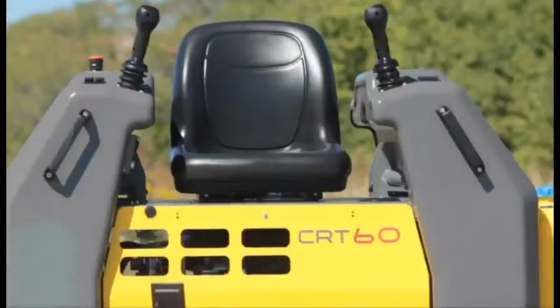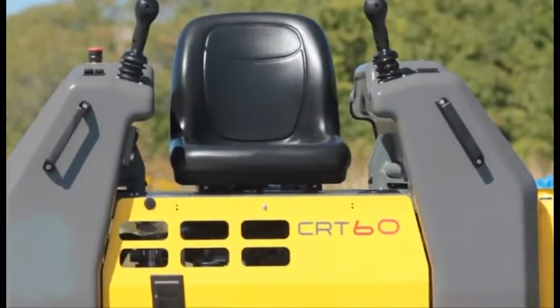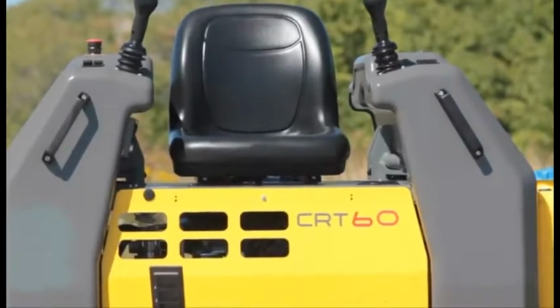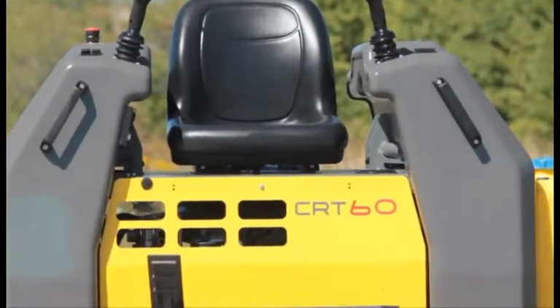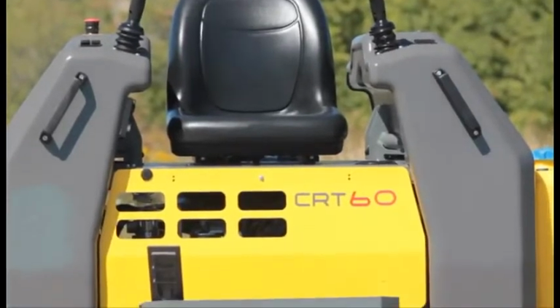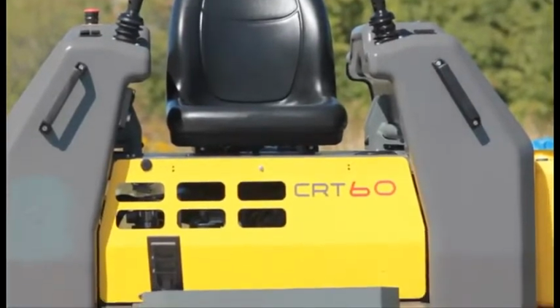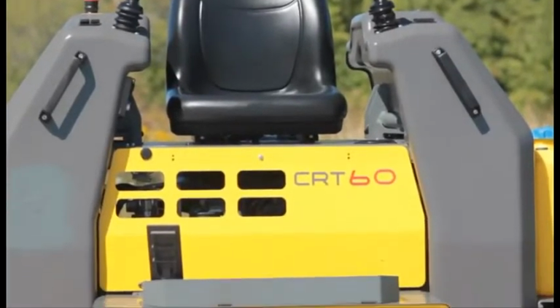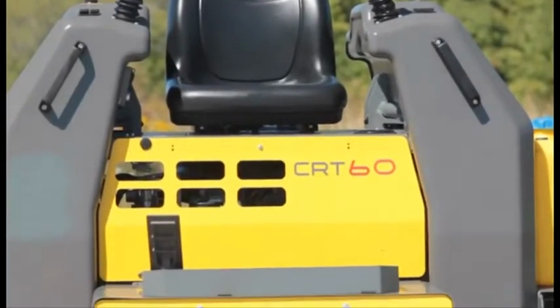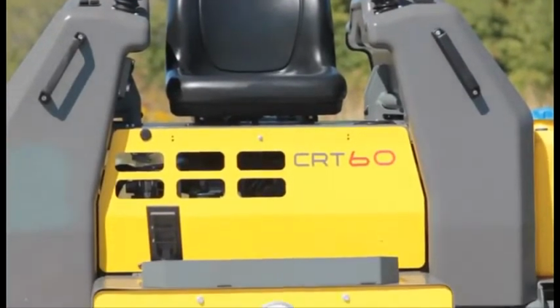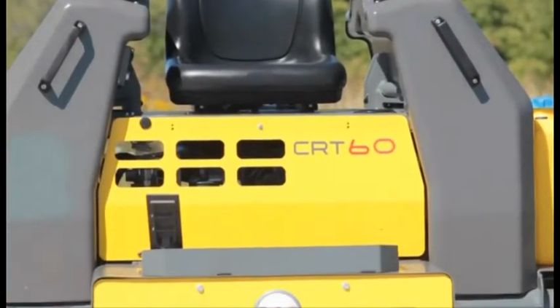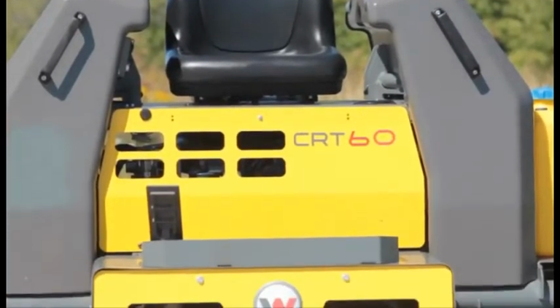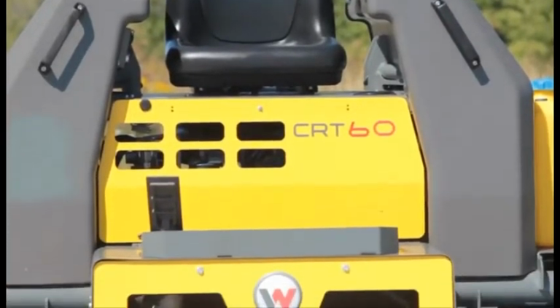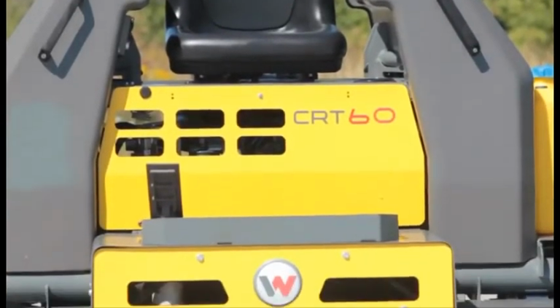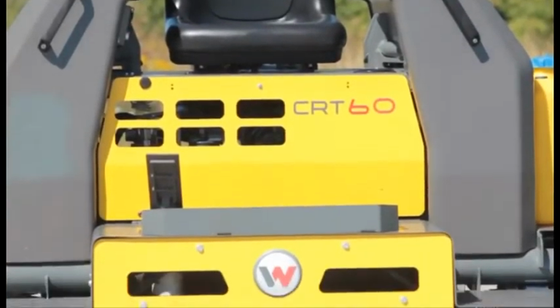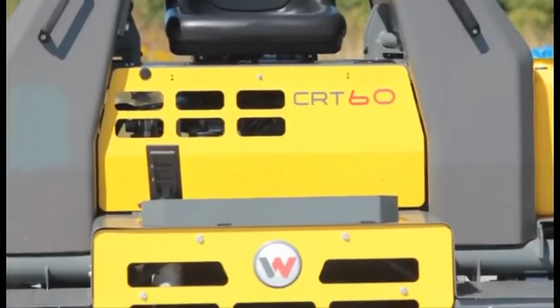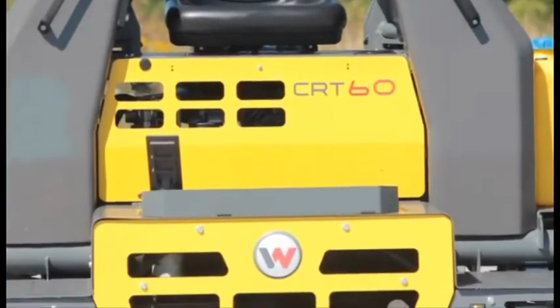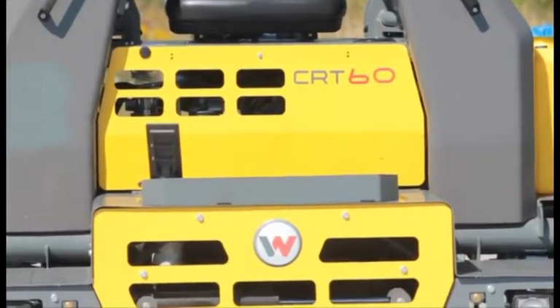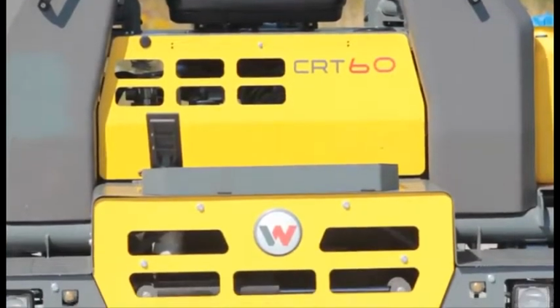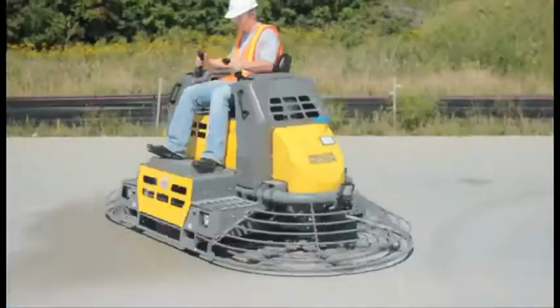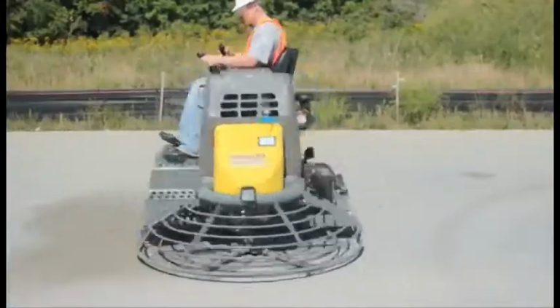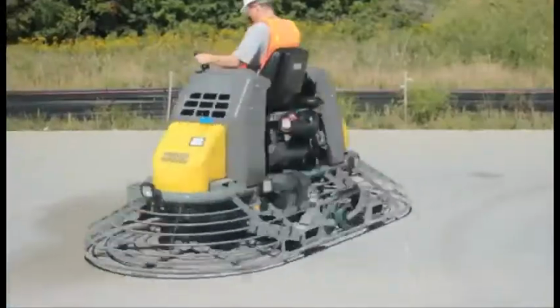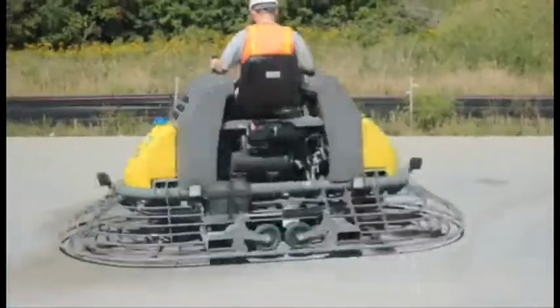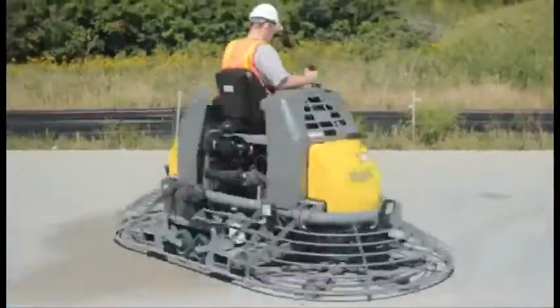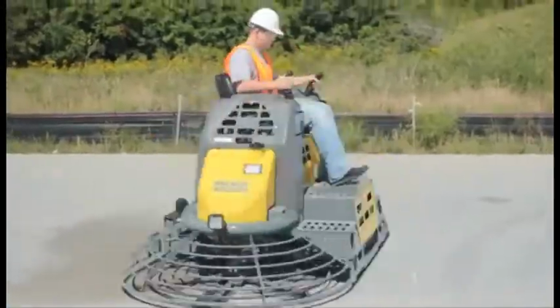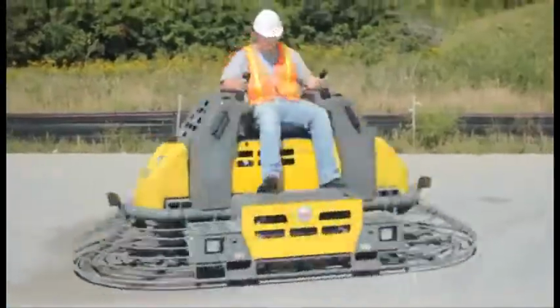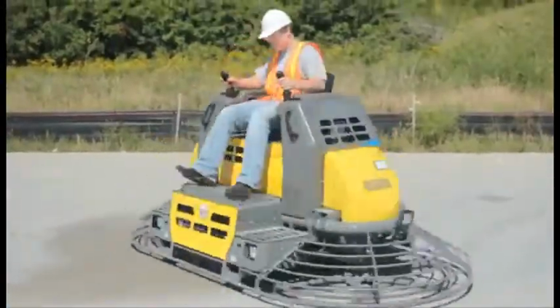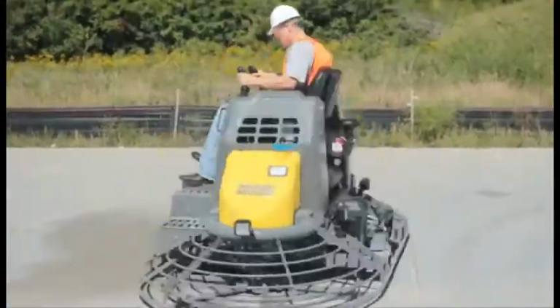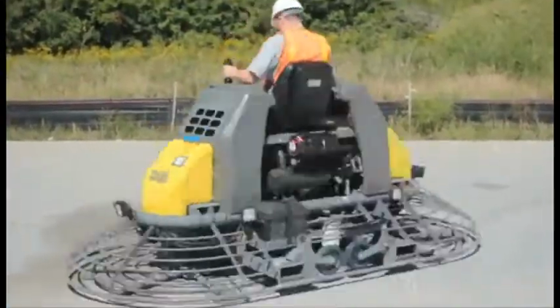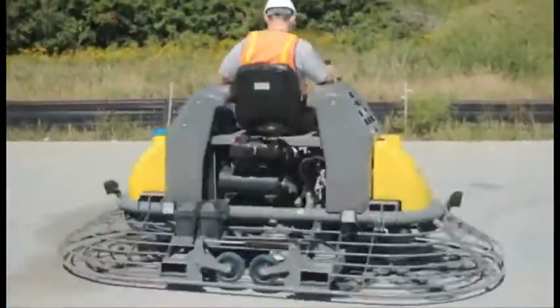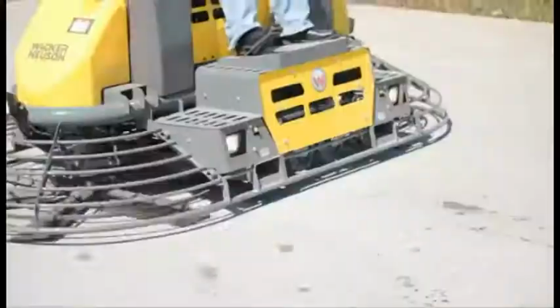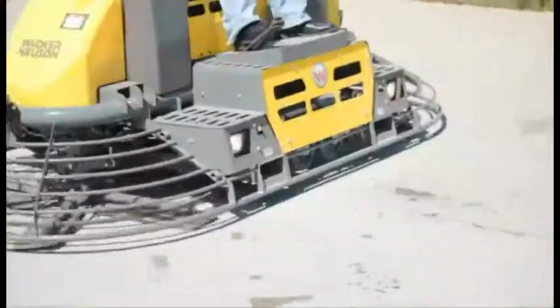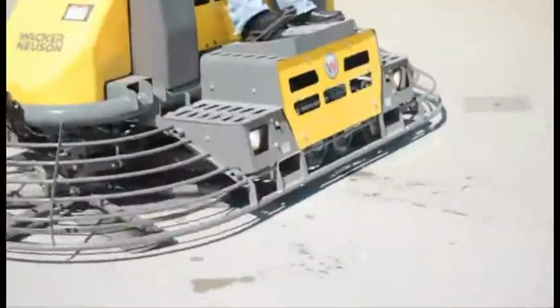The all-new Wacker Neuson CRT60 hydrostatic trowel — the innovative, powerful new machine from Wacker Neuson.